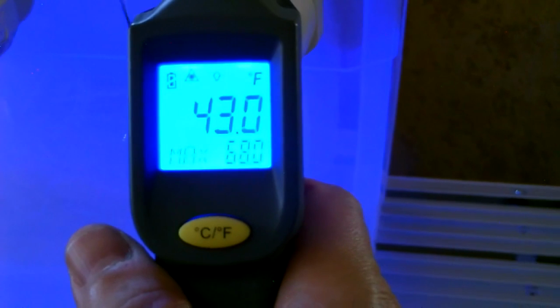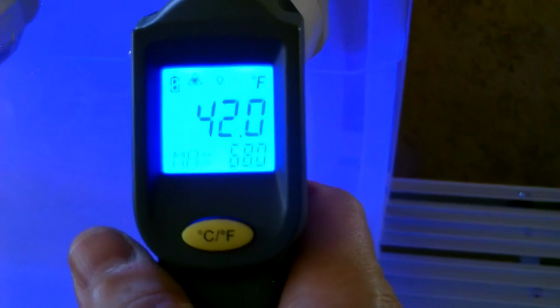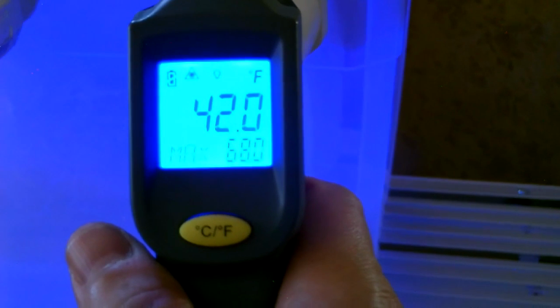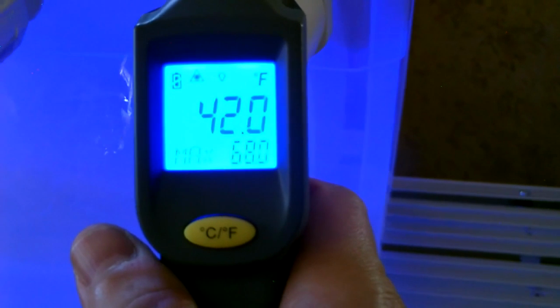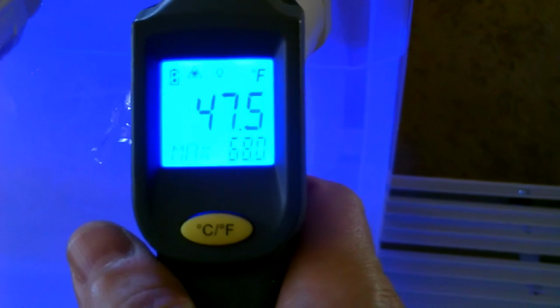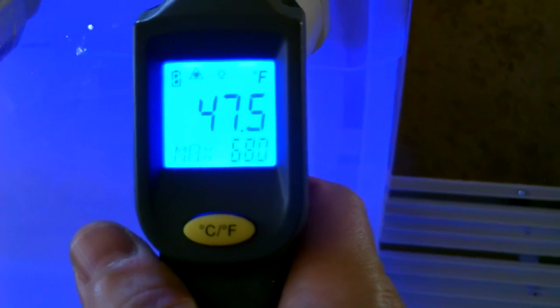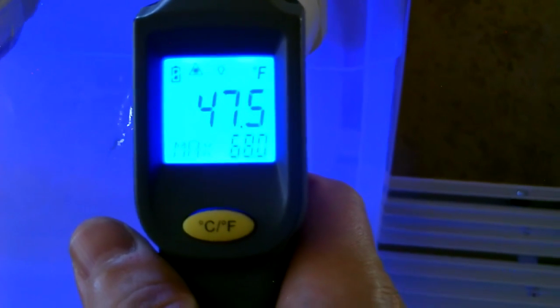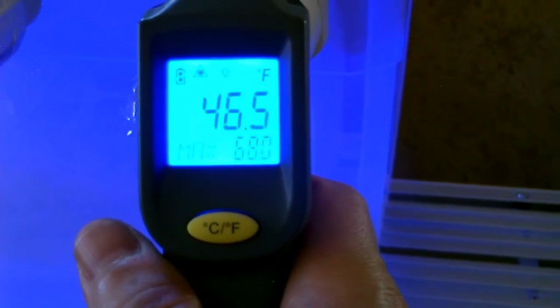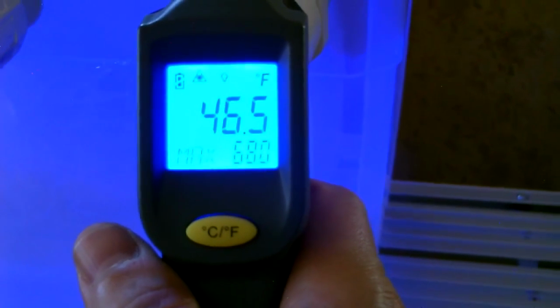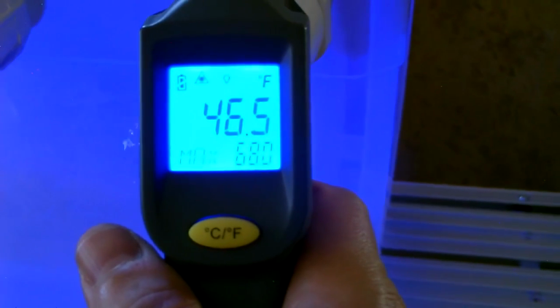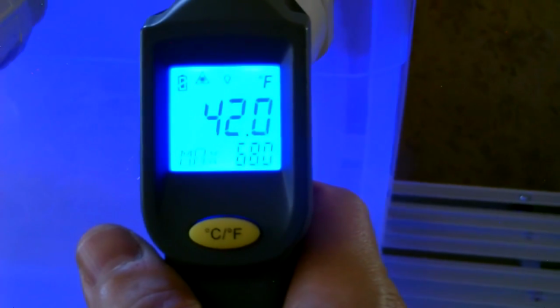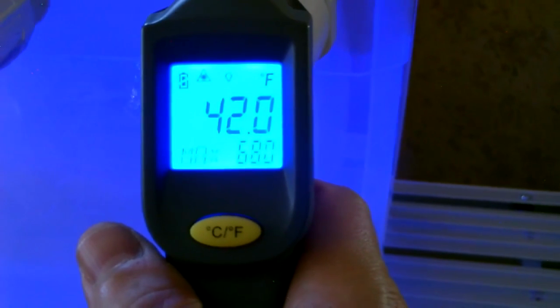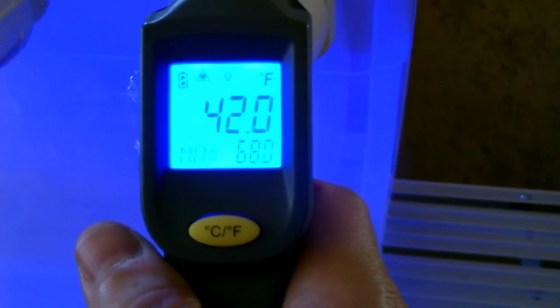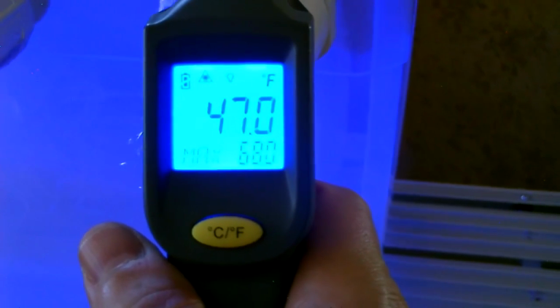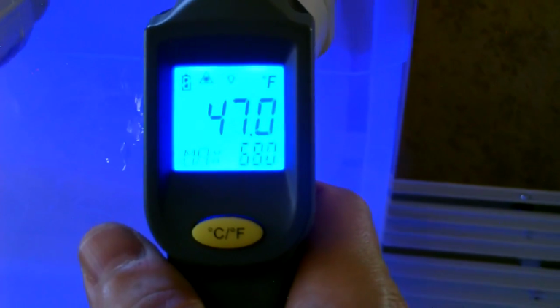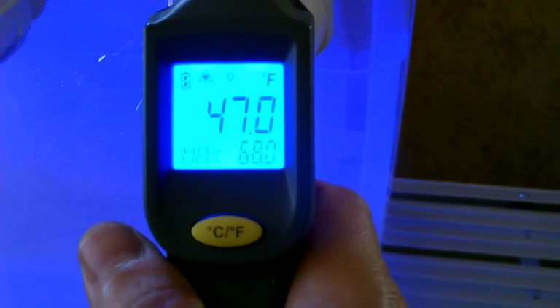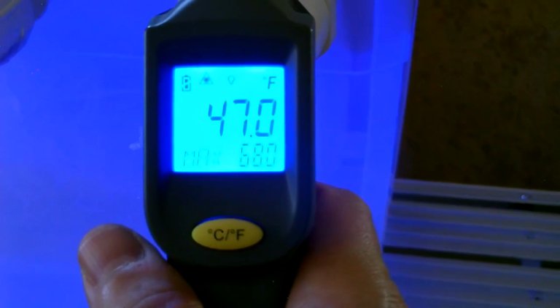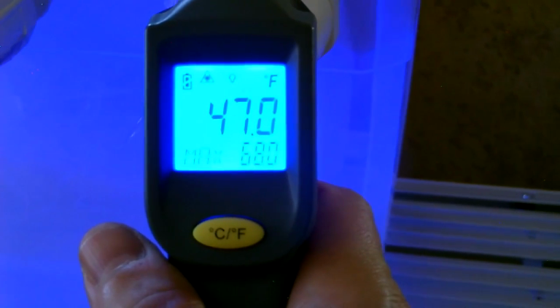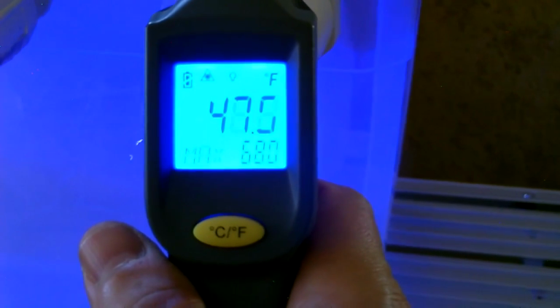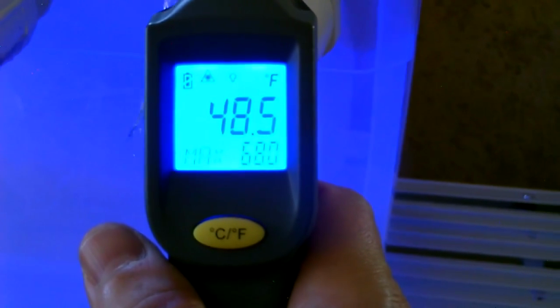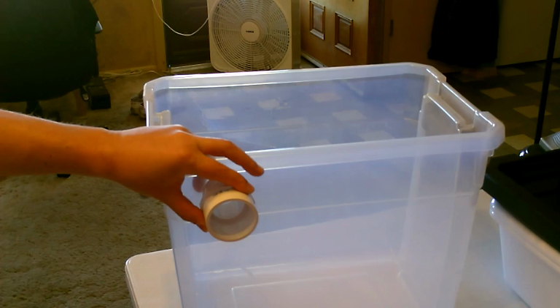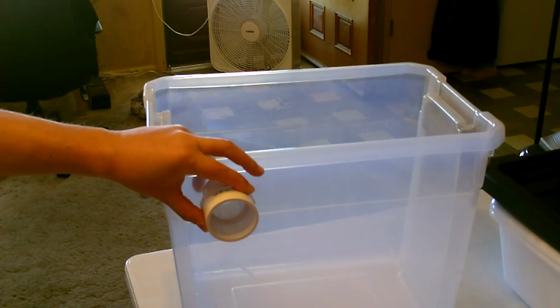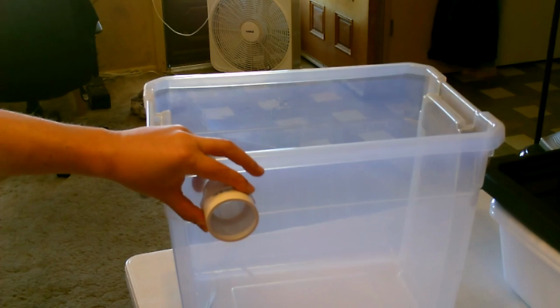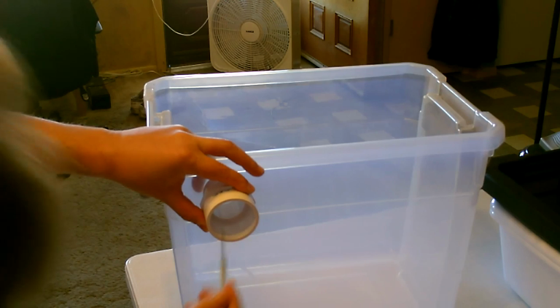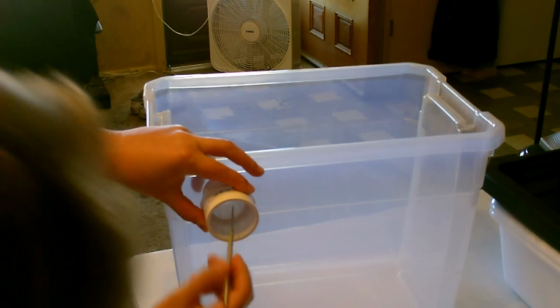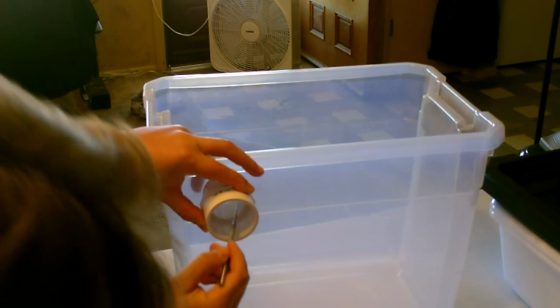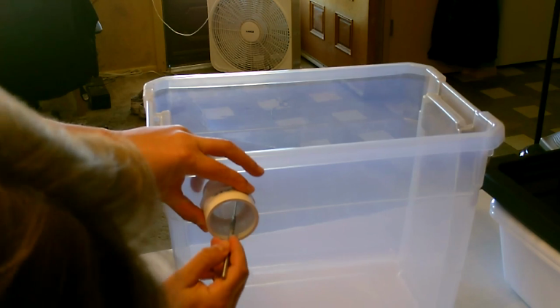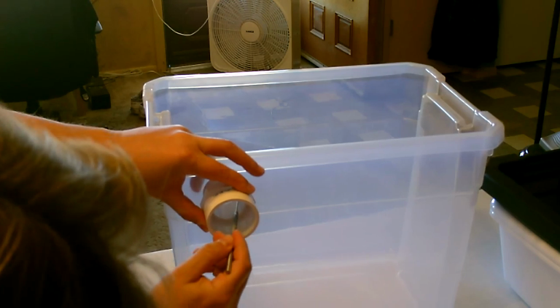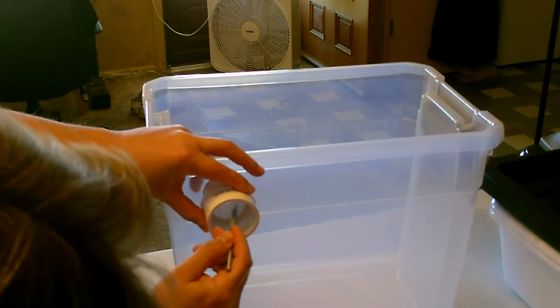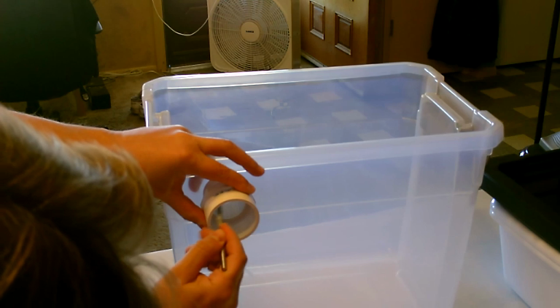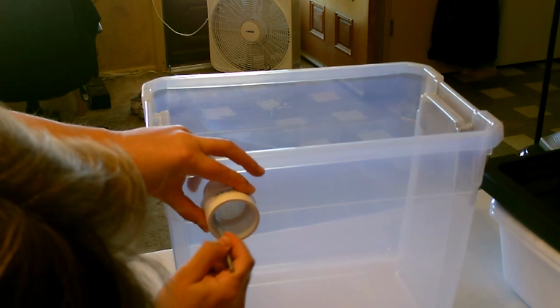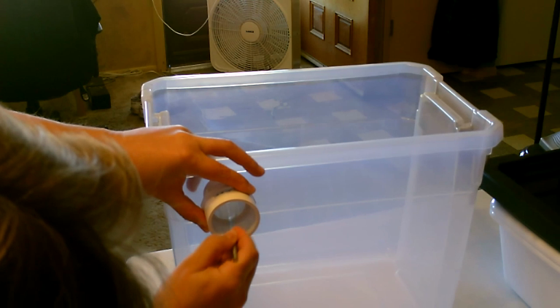There's your temps. All right, and now the build.